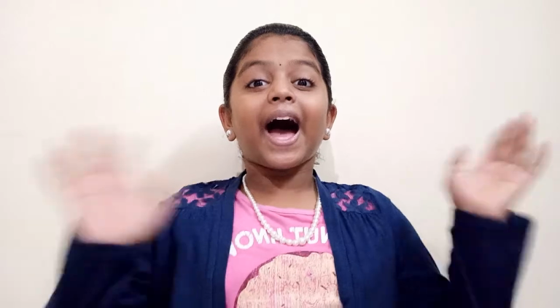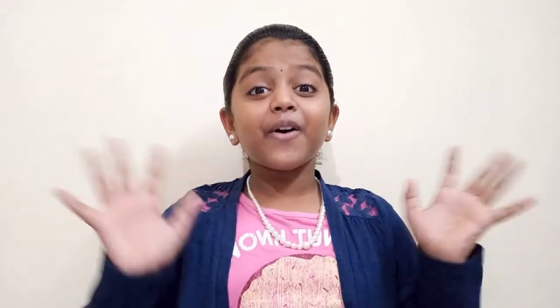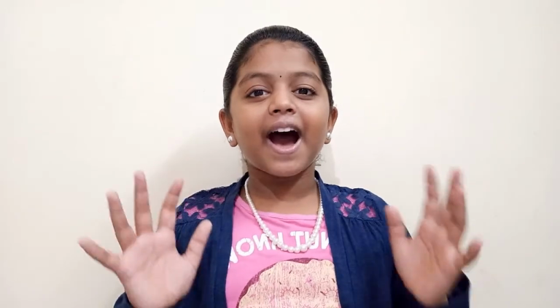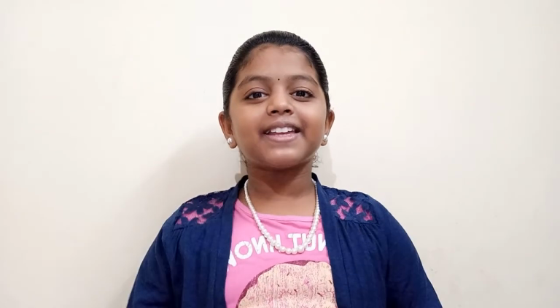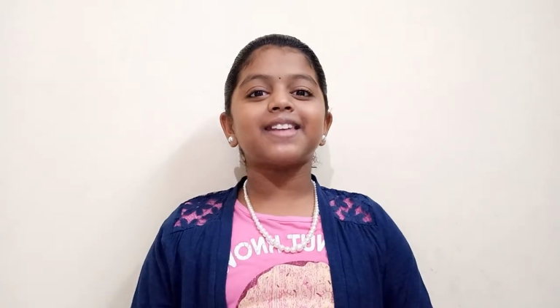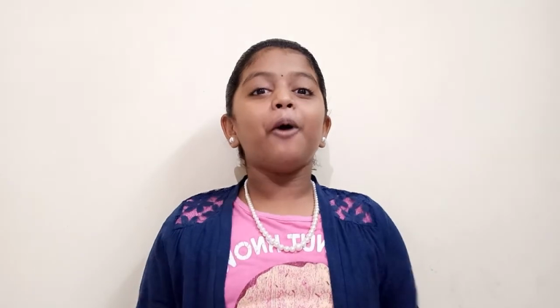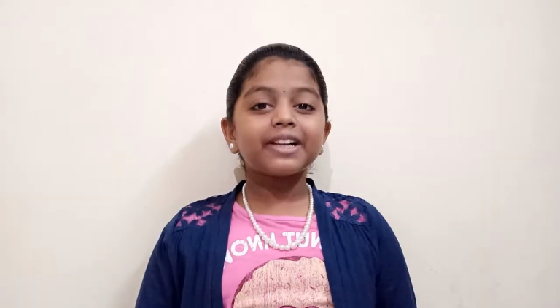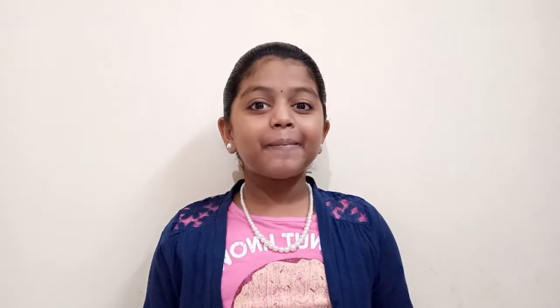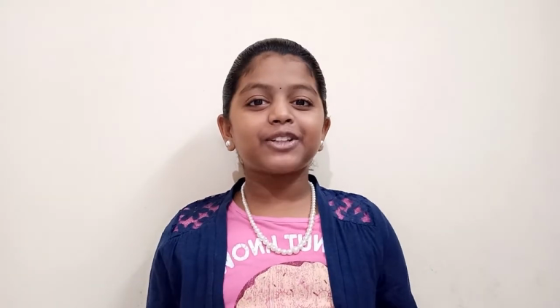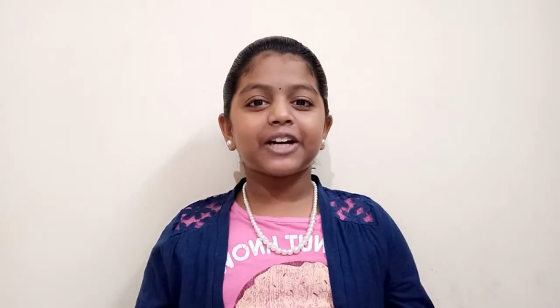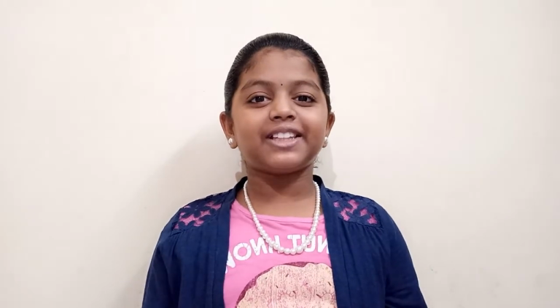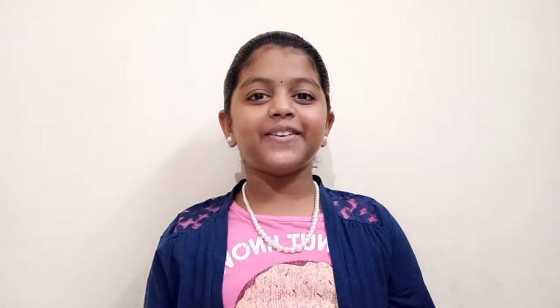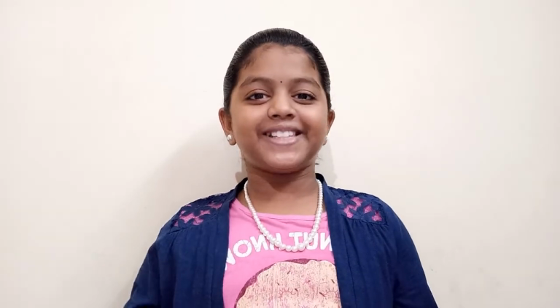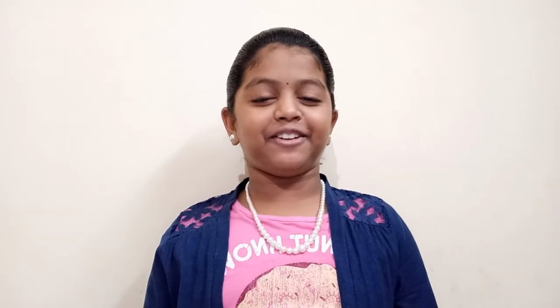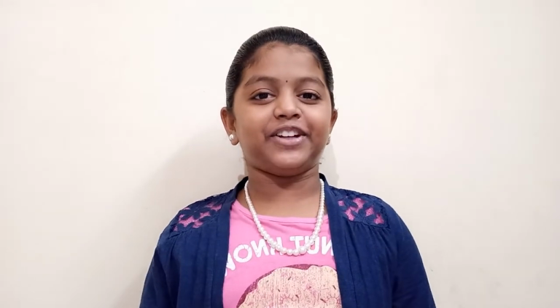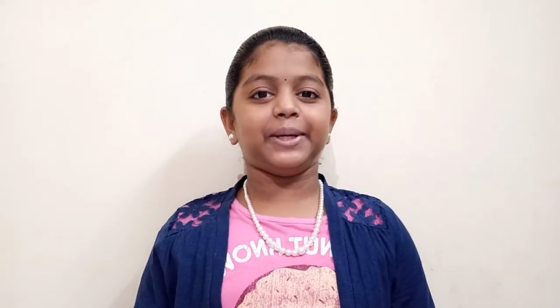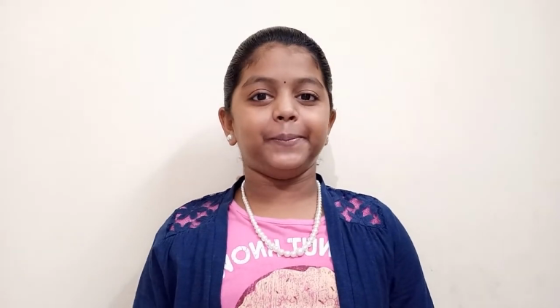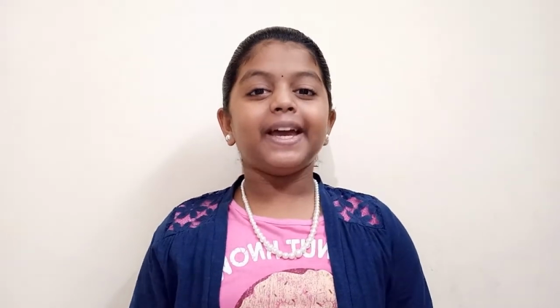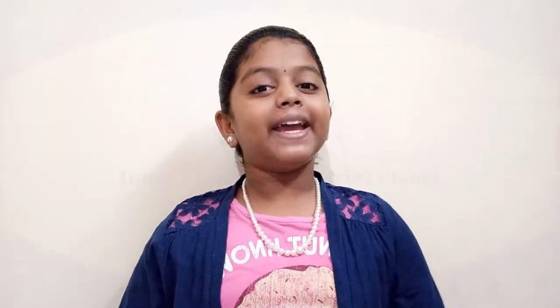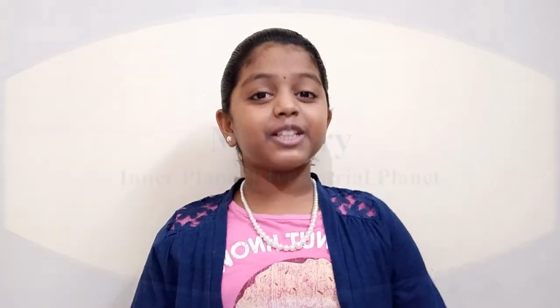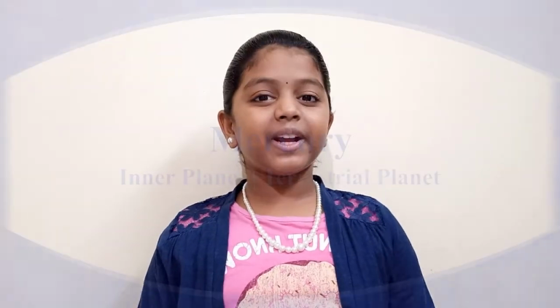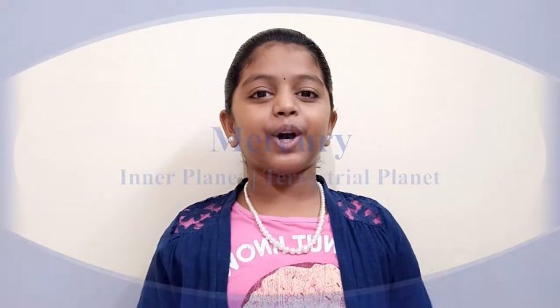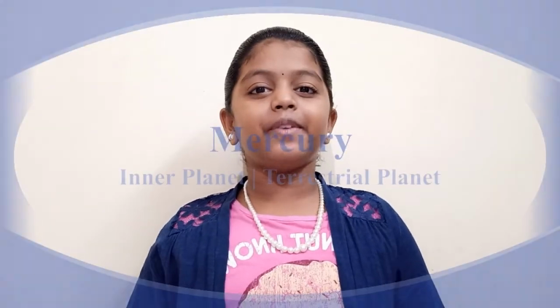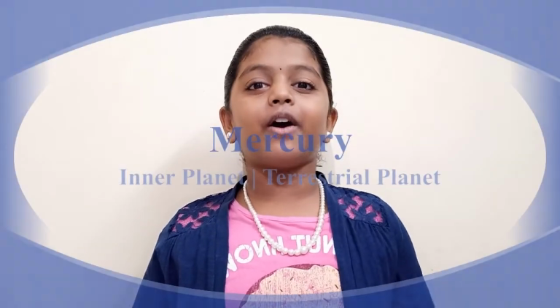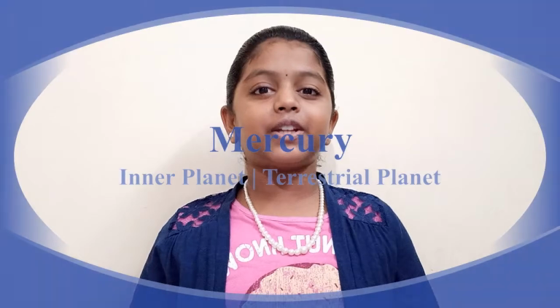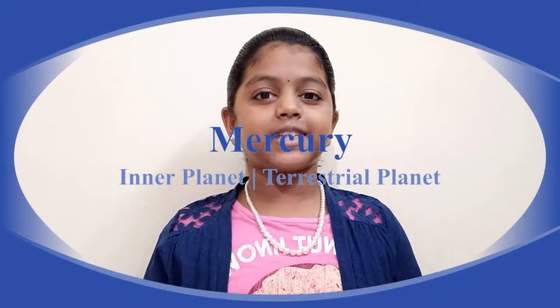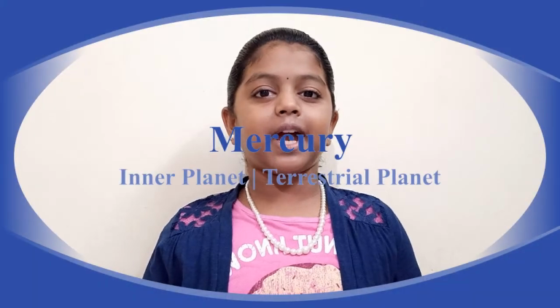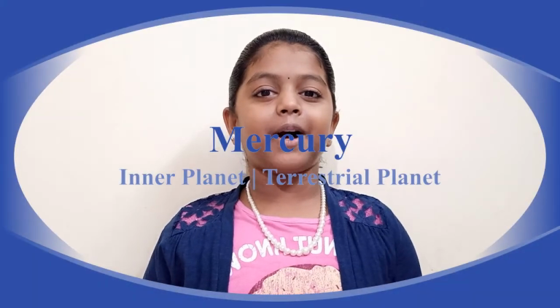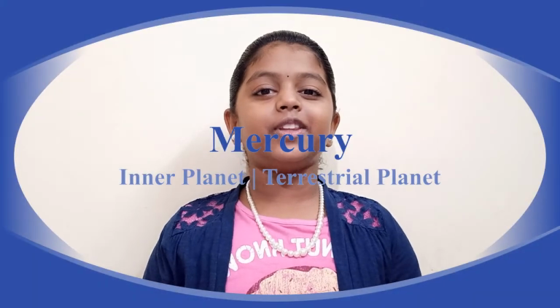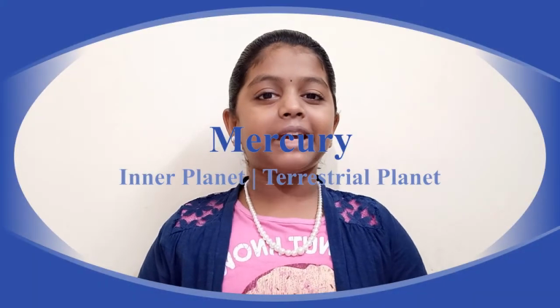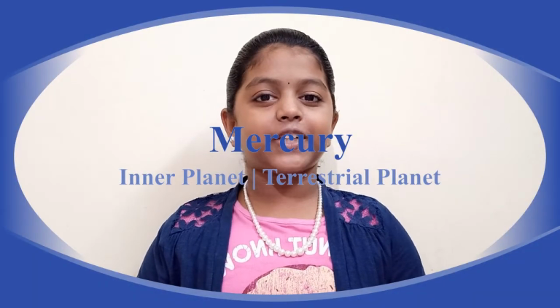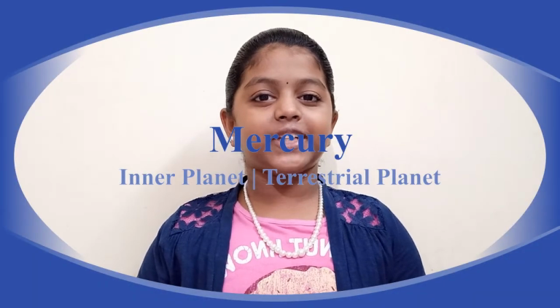Hello guys, welcome back to Navi Tarun's Infotube. In this video, we are going to see about Mercury.